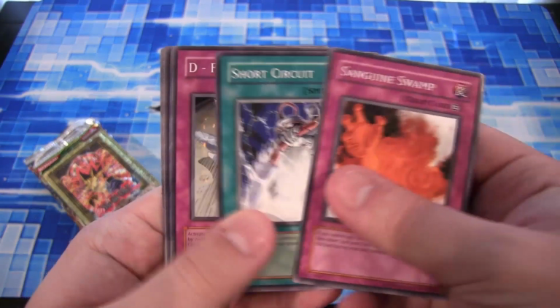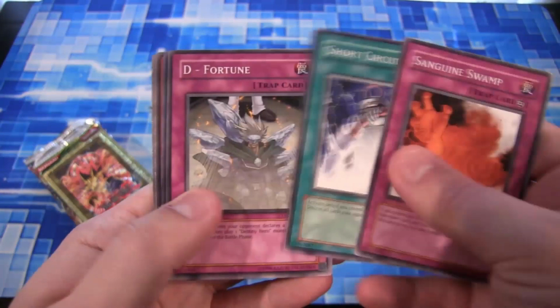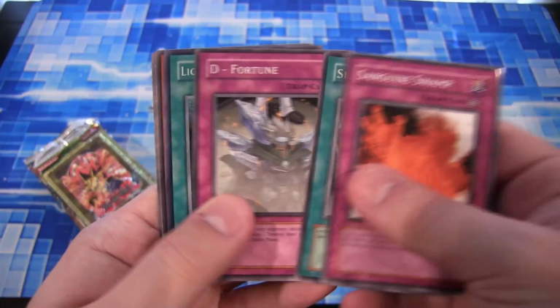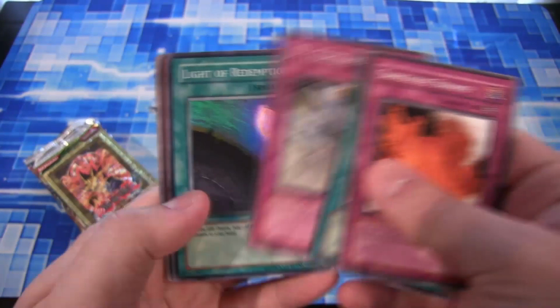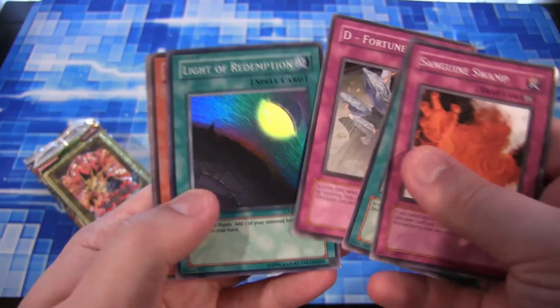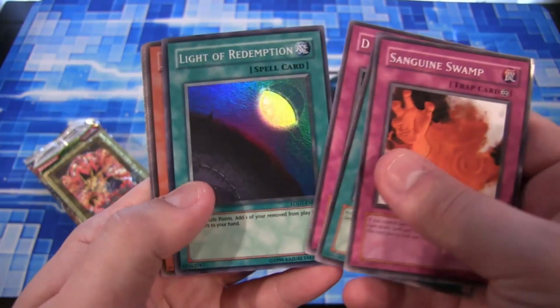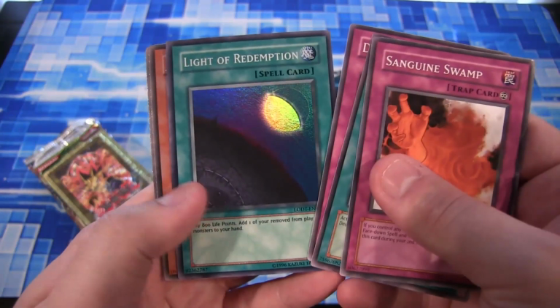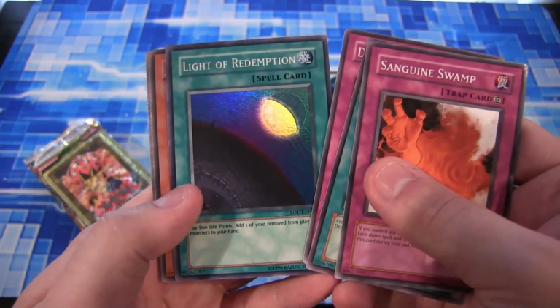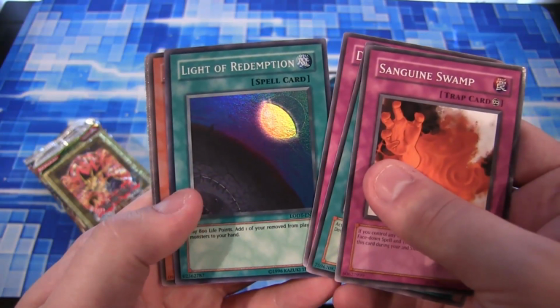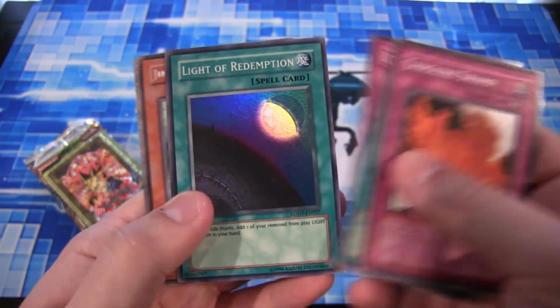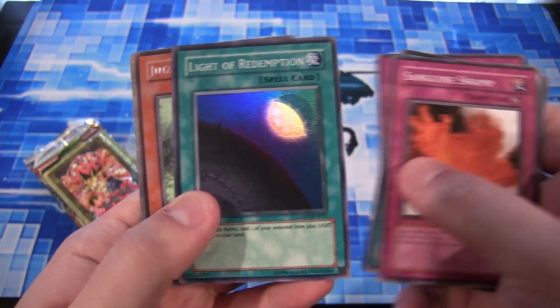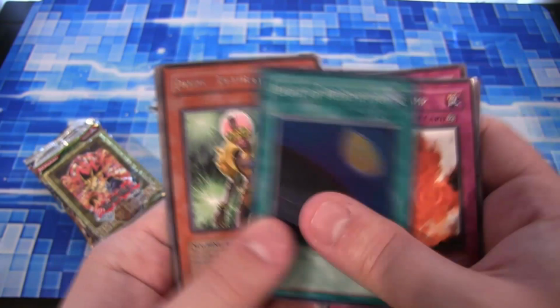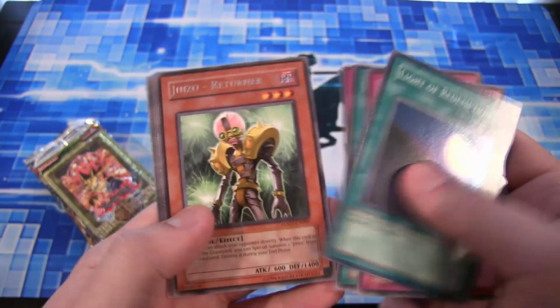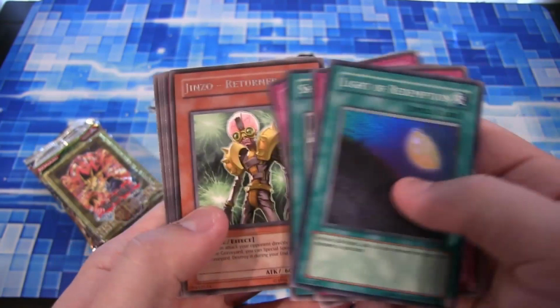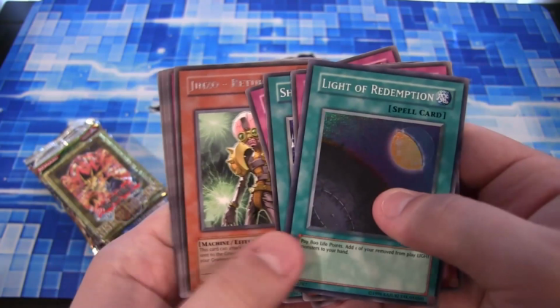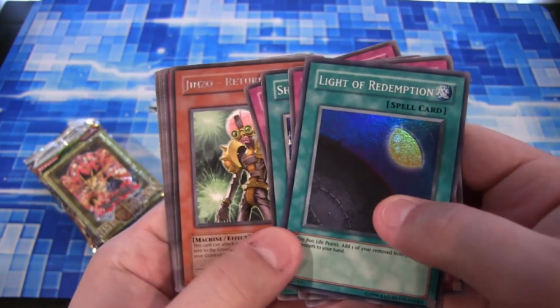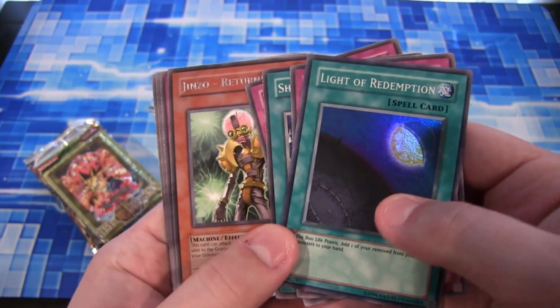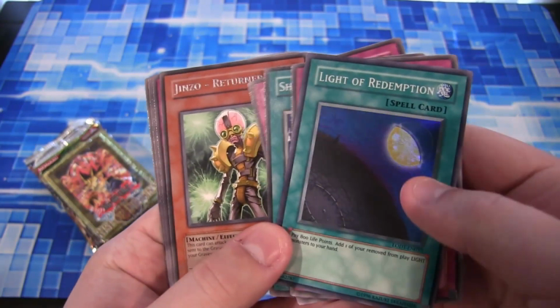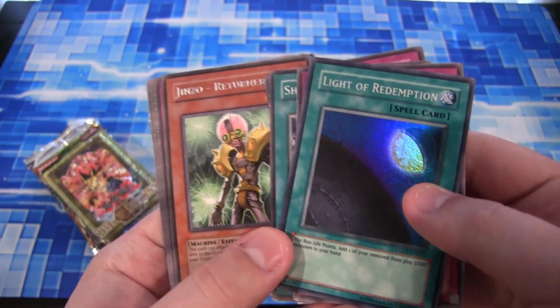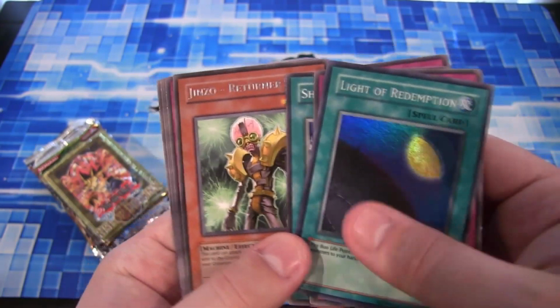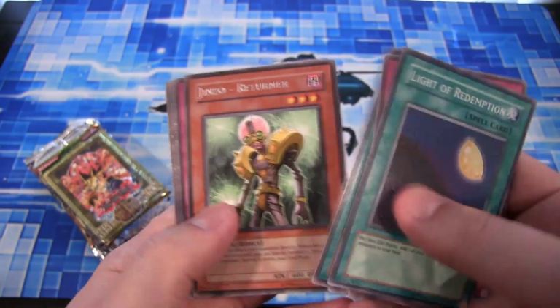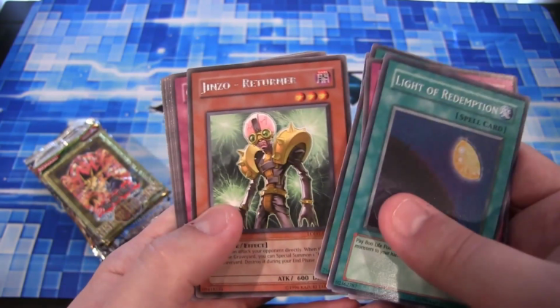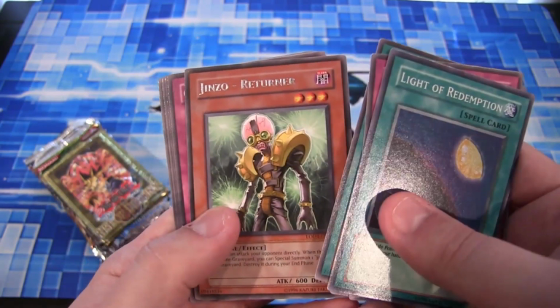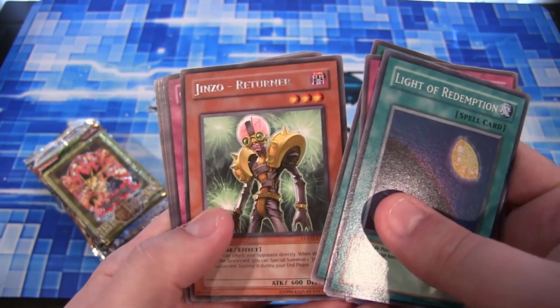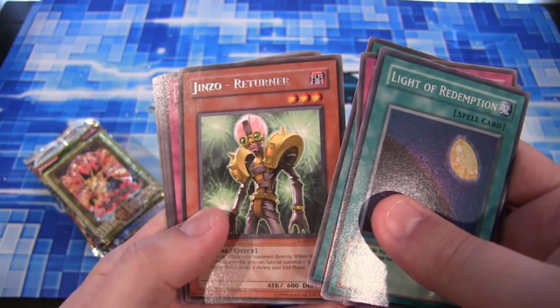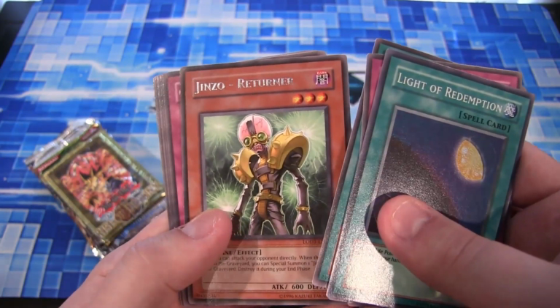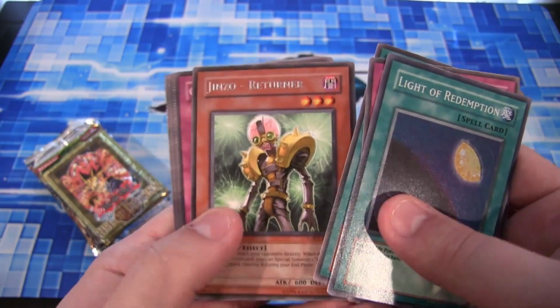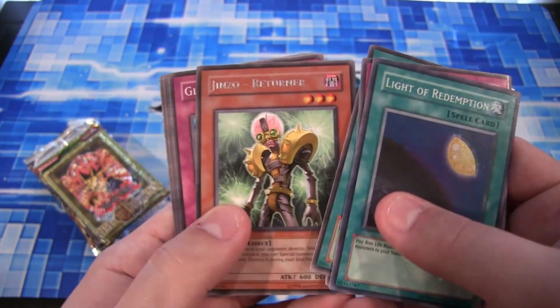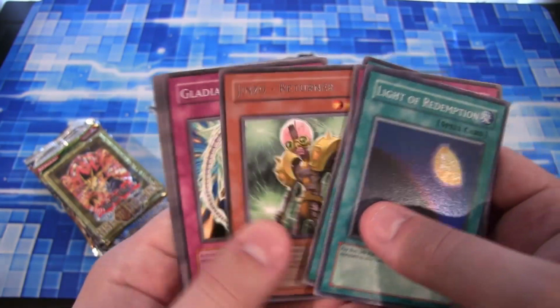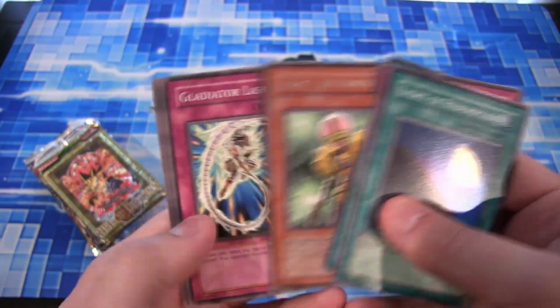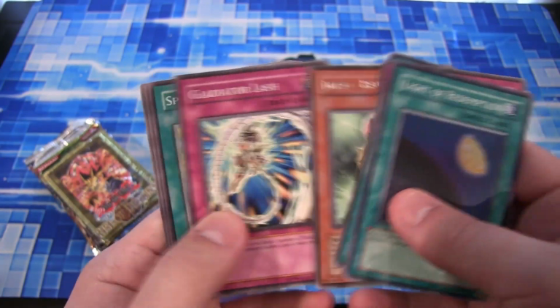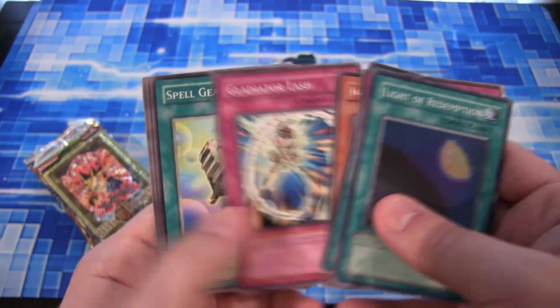Went in focus for a second. And we have a Light of Redemption - that's pretty good. A Super Rare, so that's awesome. Genzo Returner as well.